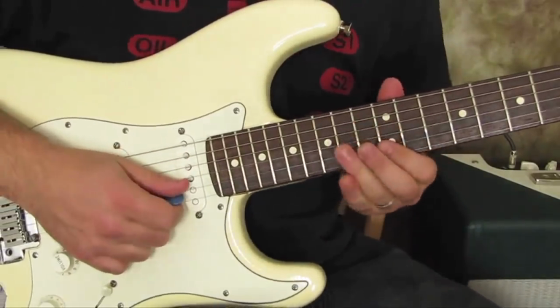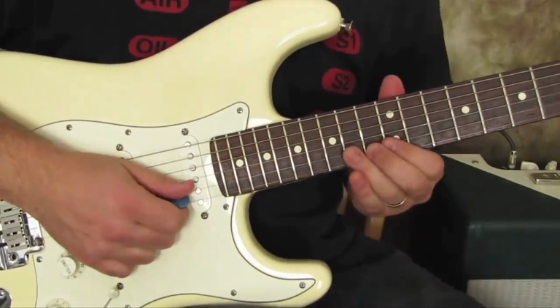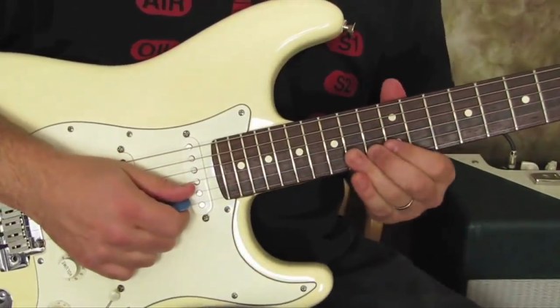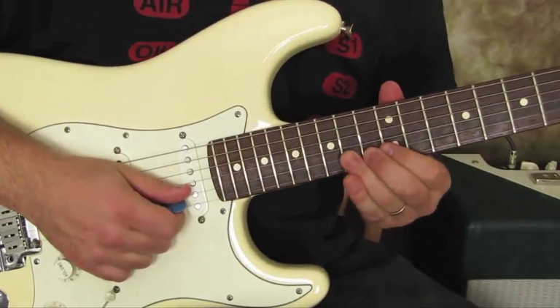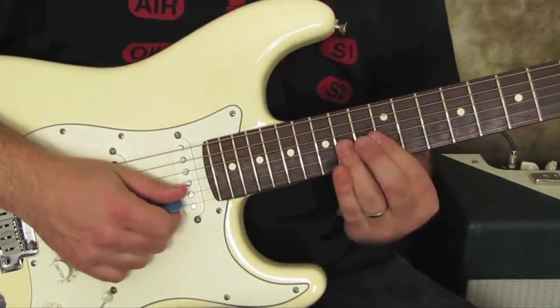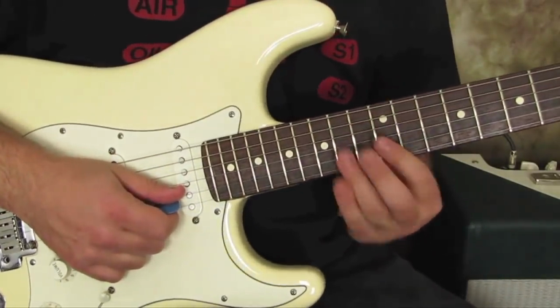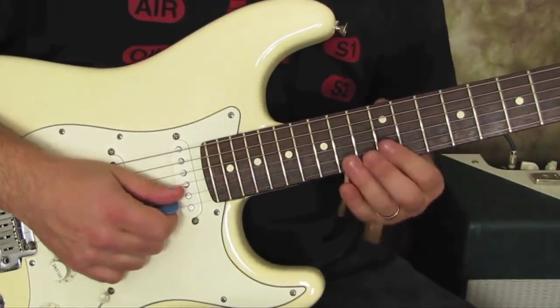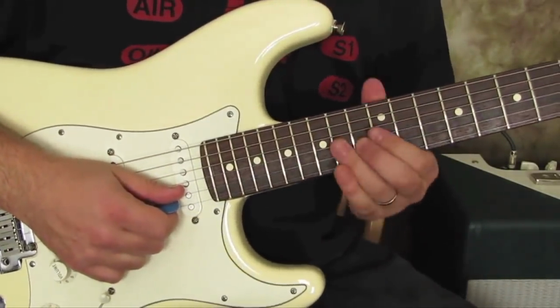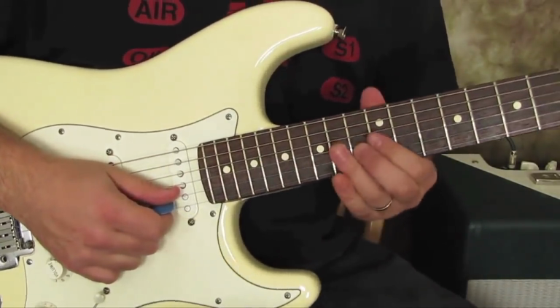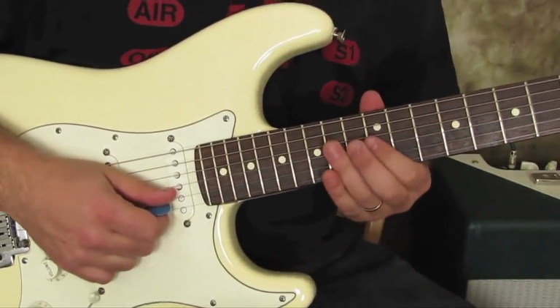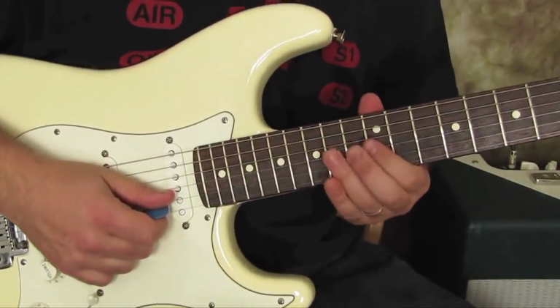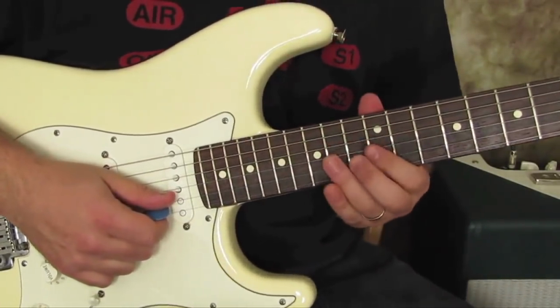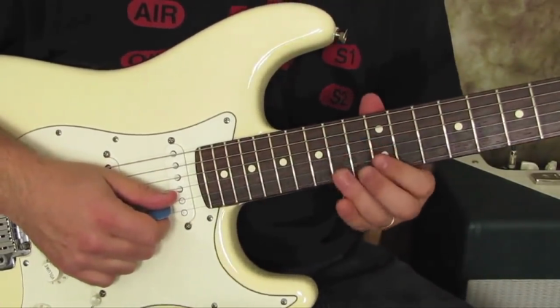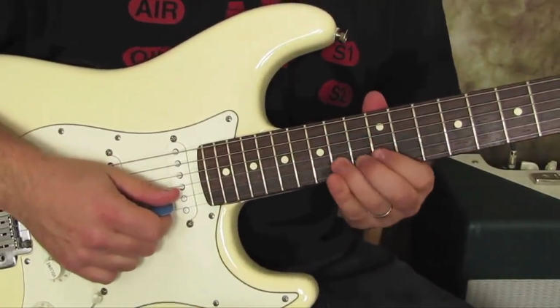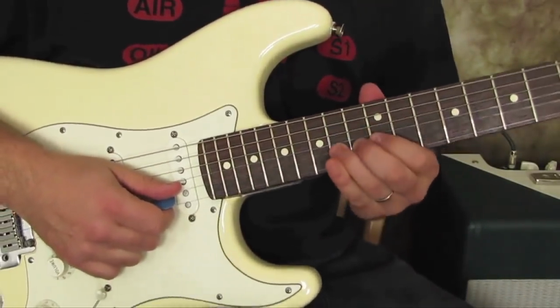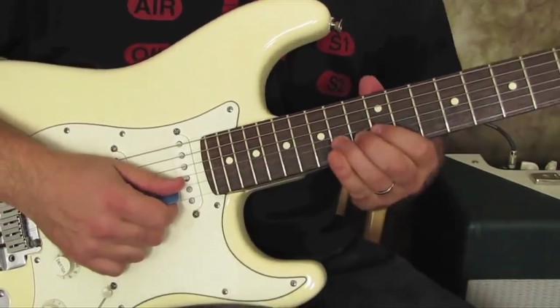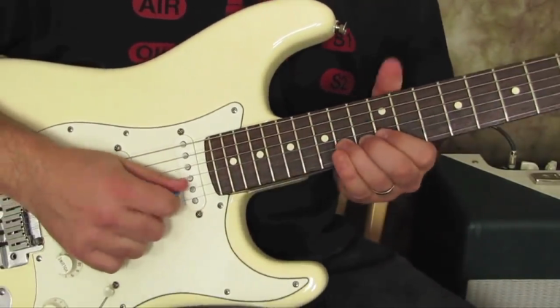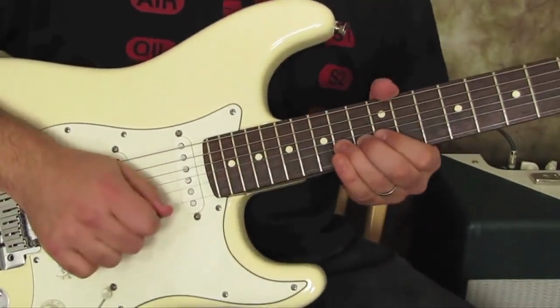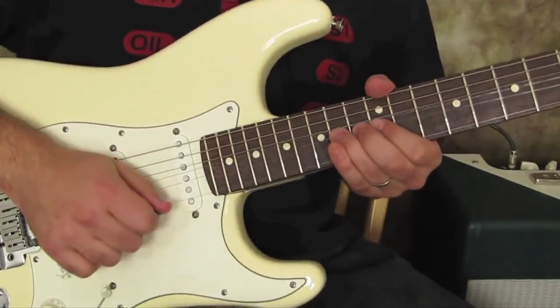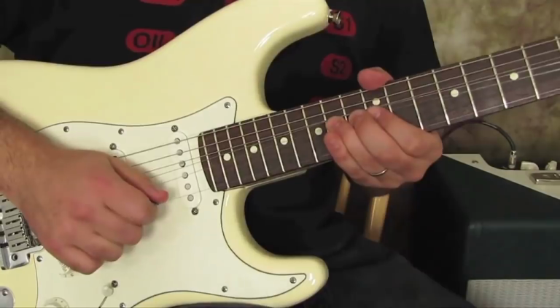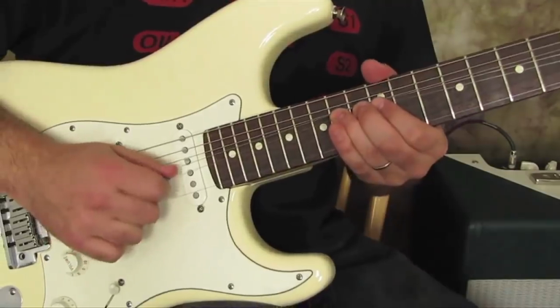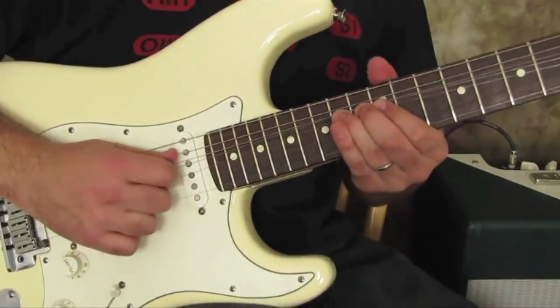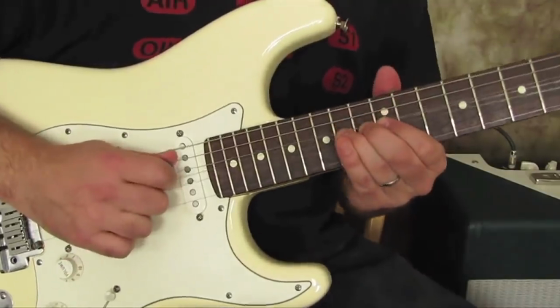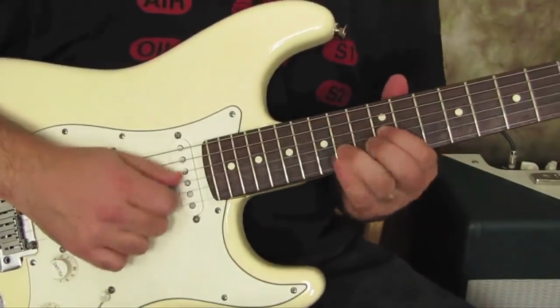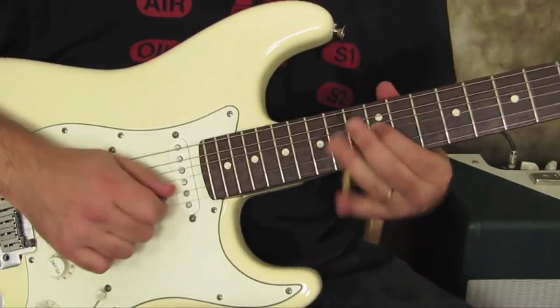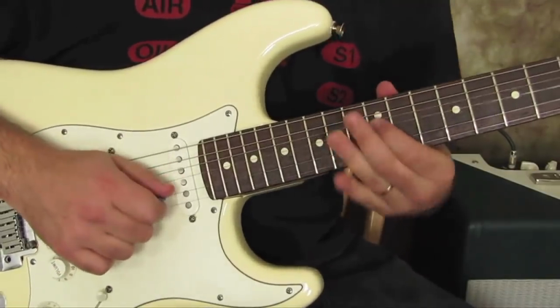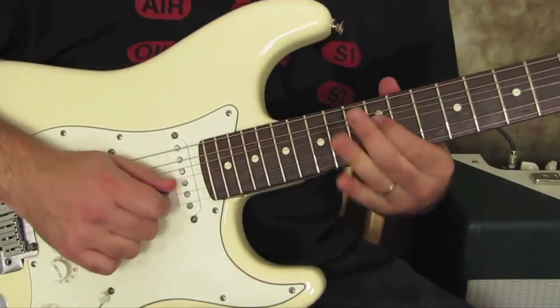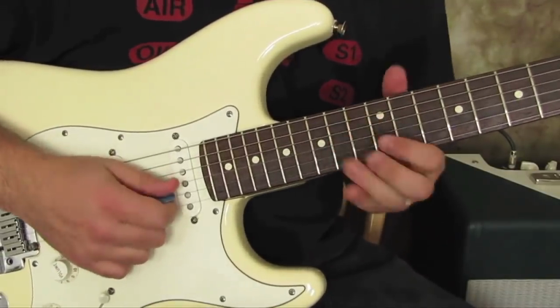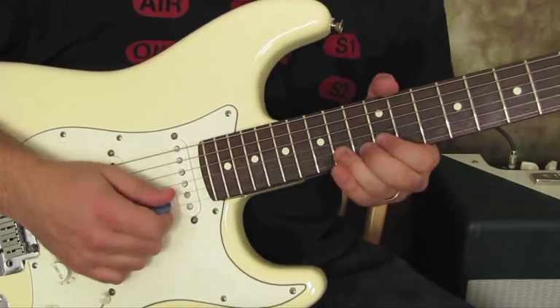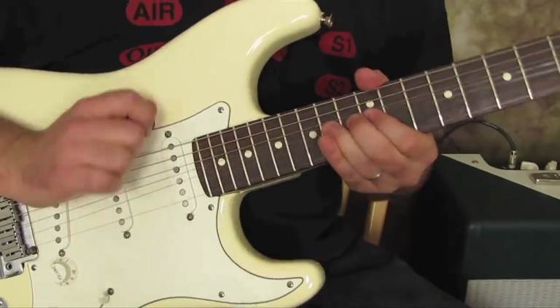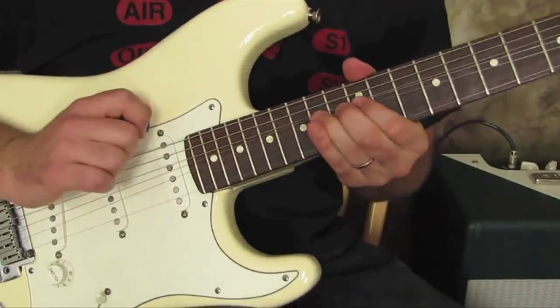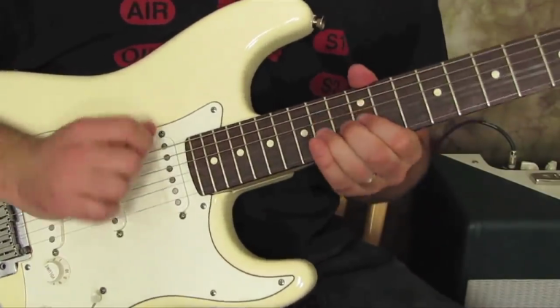The B string to the G string one, though, sounds kind of cooler, because you're bending it farther, so it's got a little more dramatic sound.